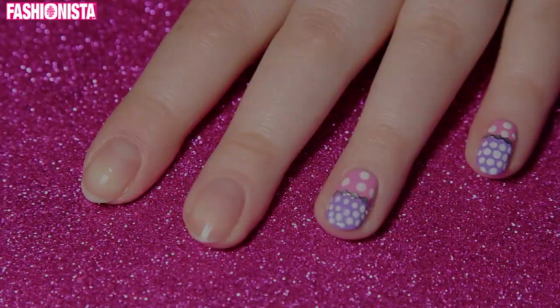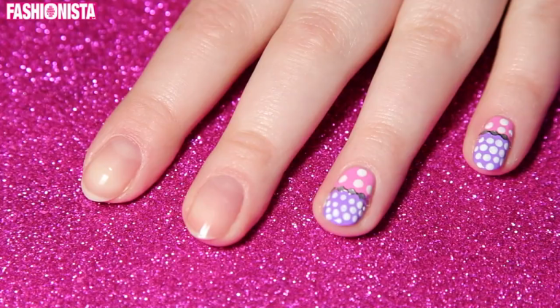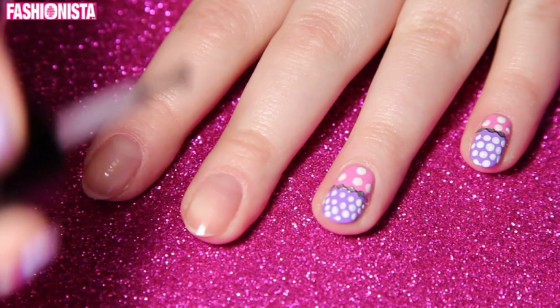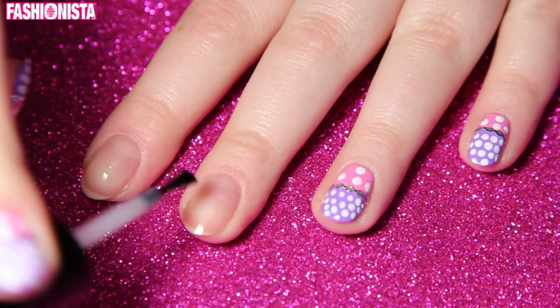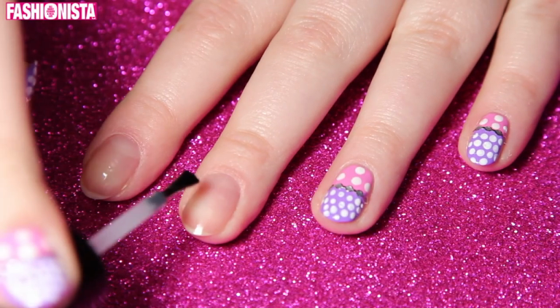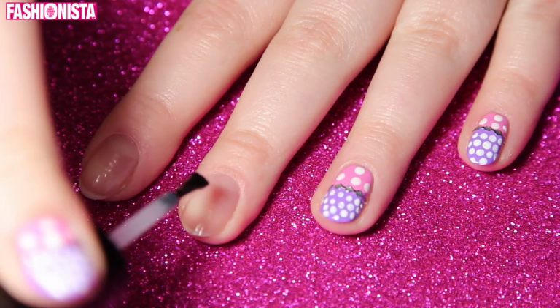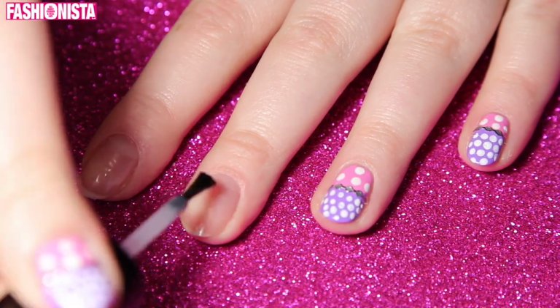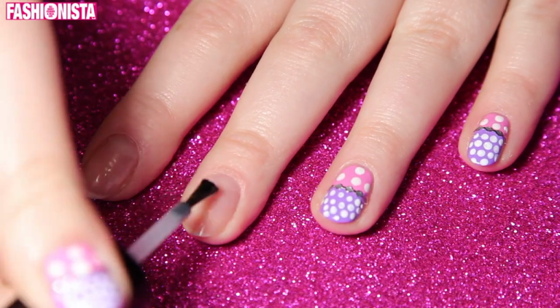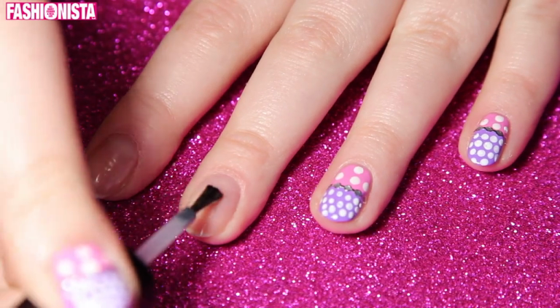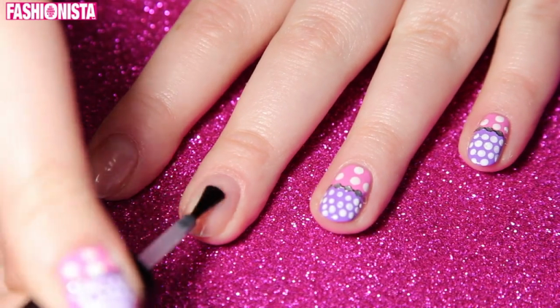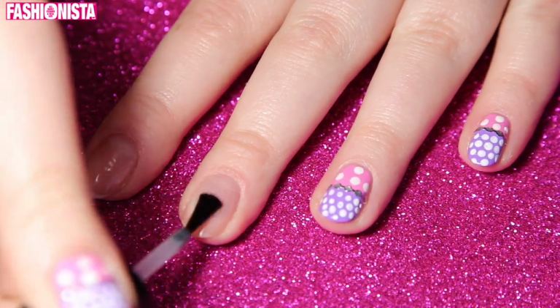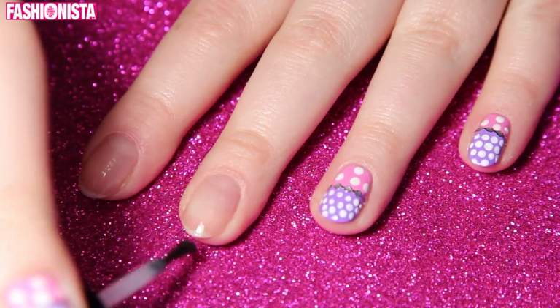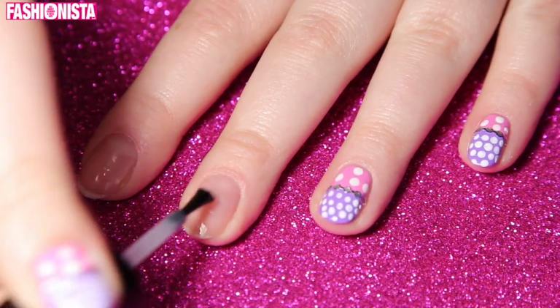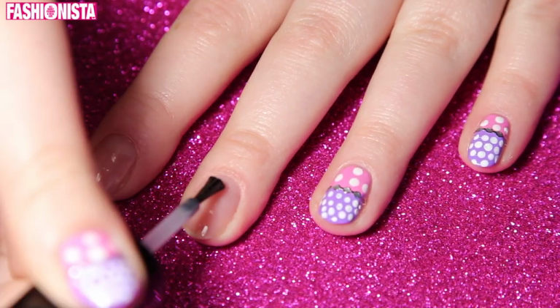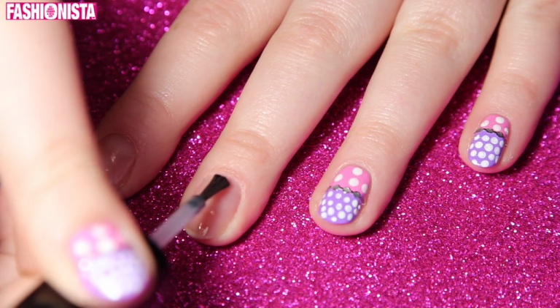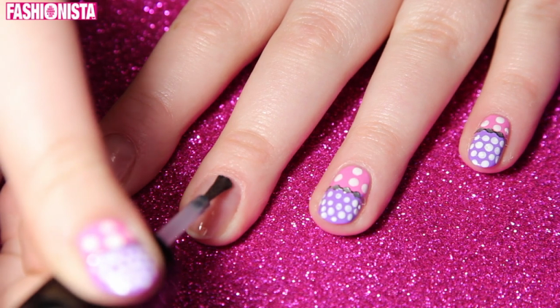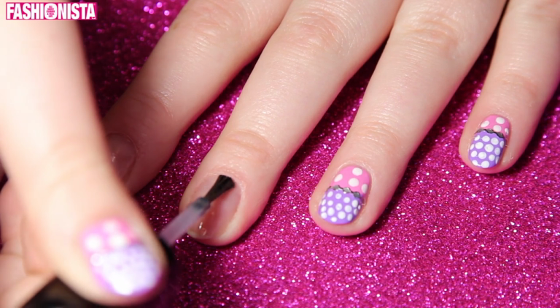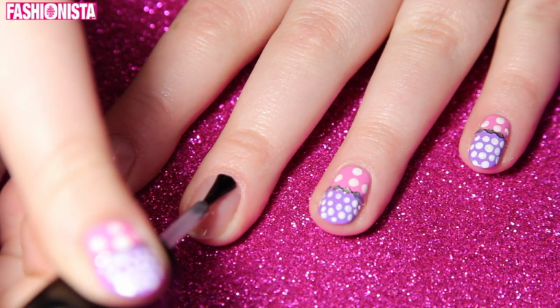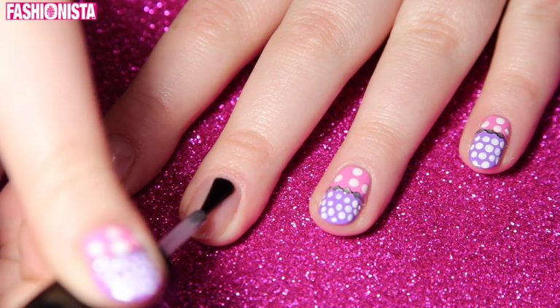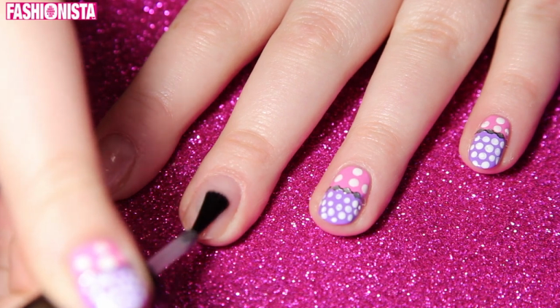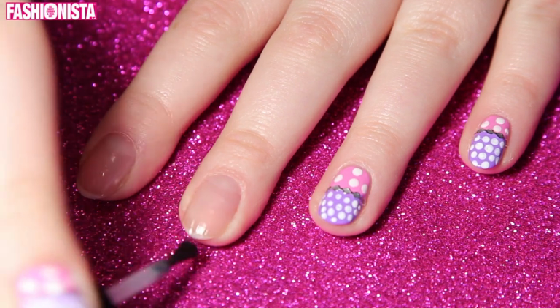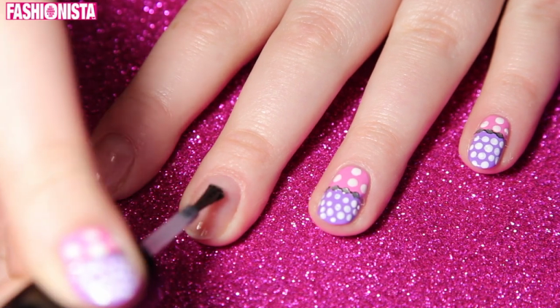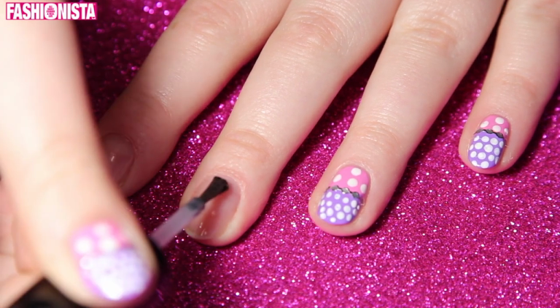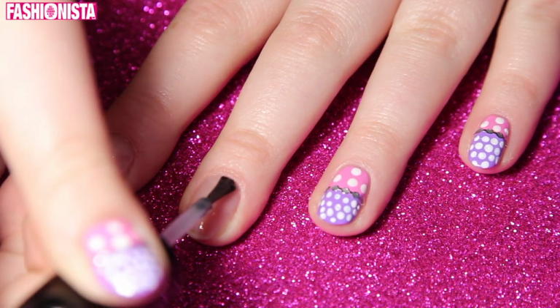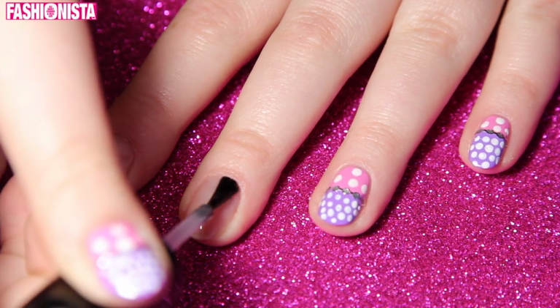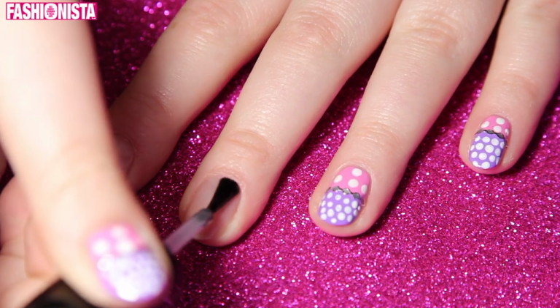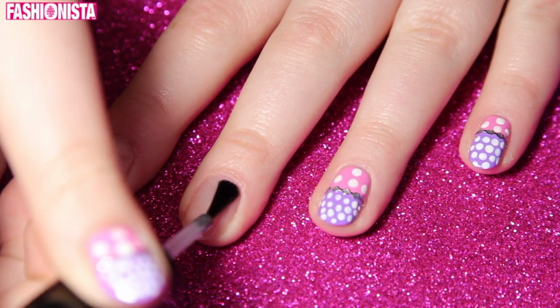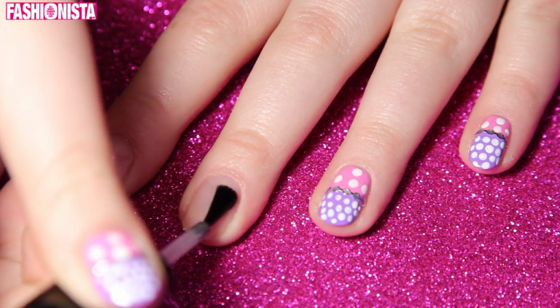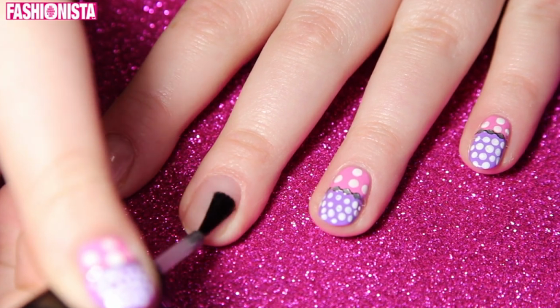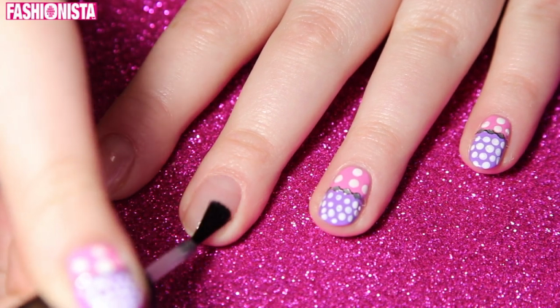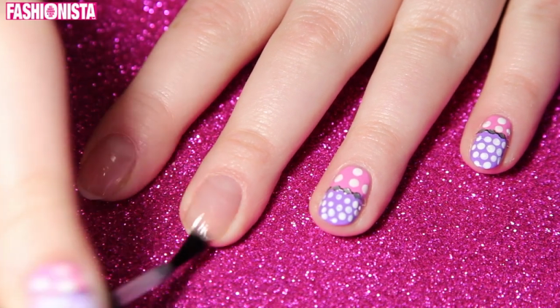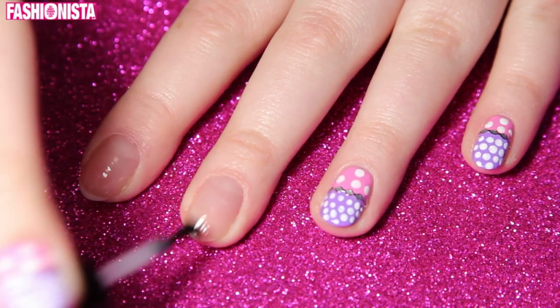So the first thing you want to do is apply this base to your nails to make your mani last as long as possible.